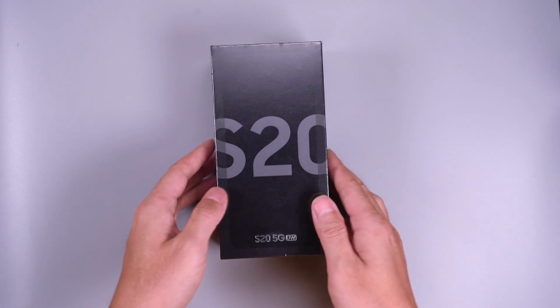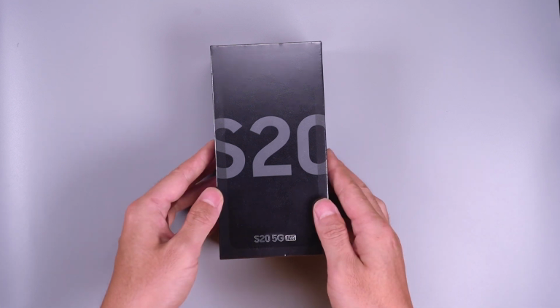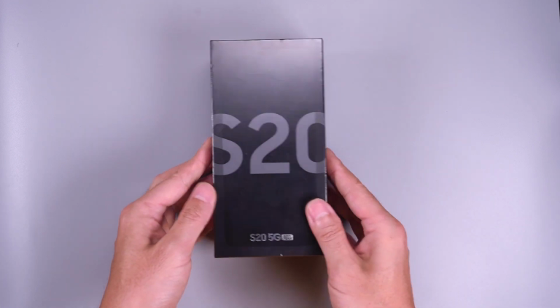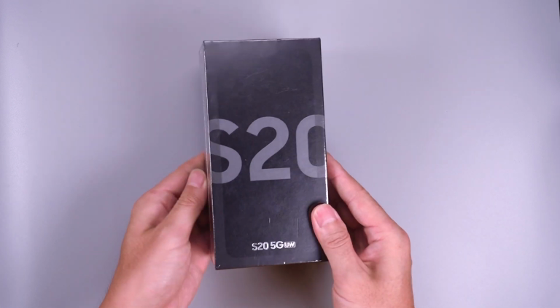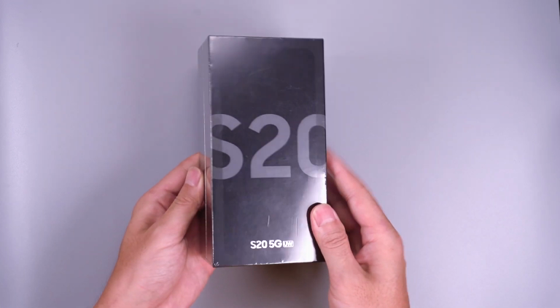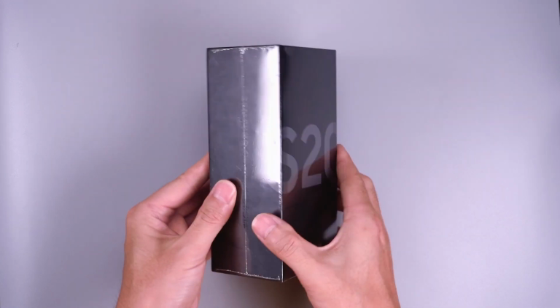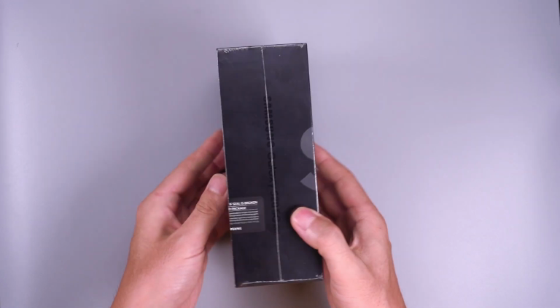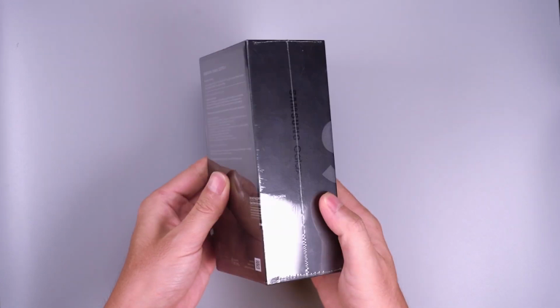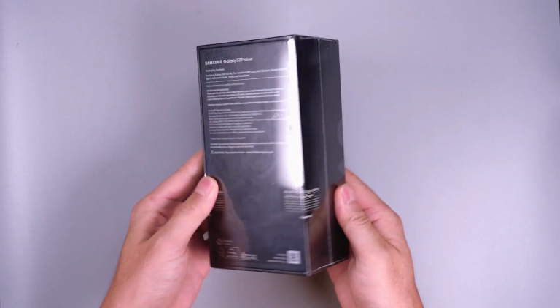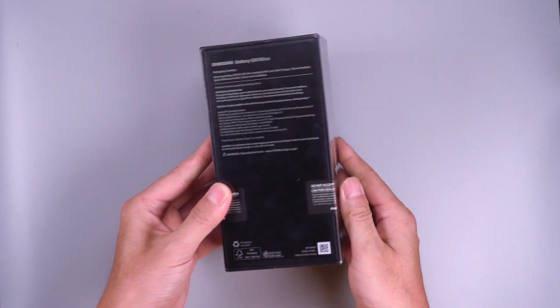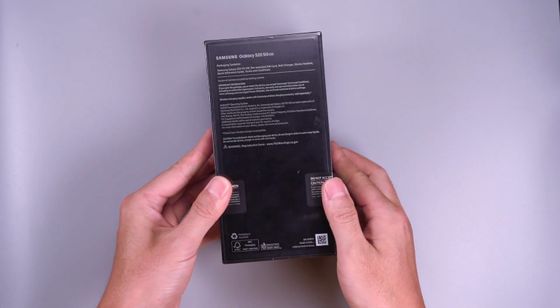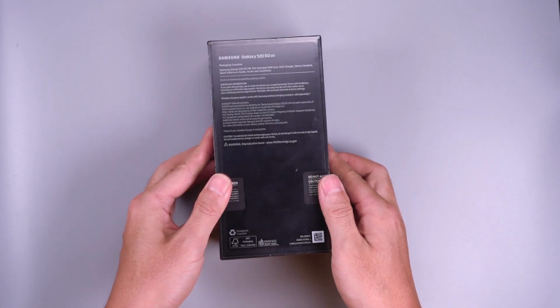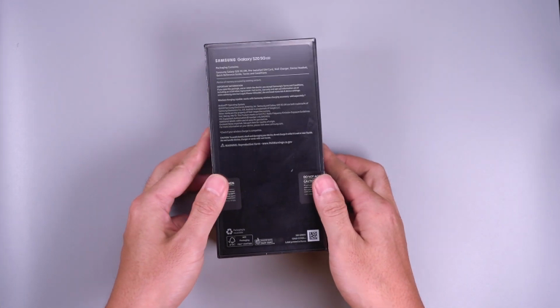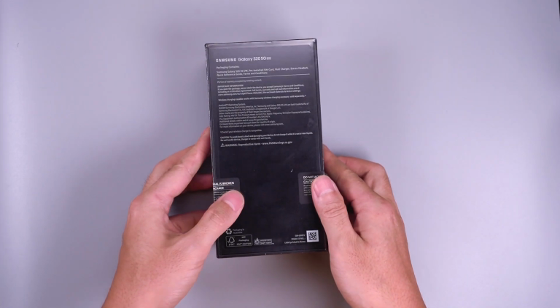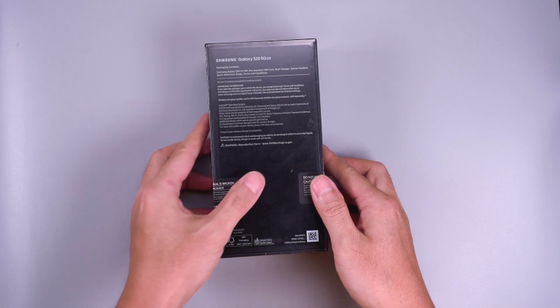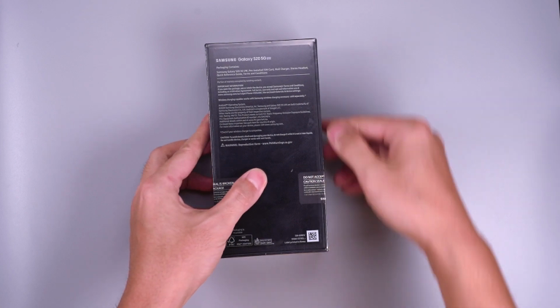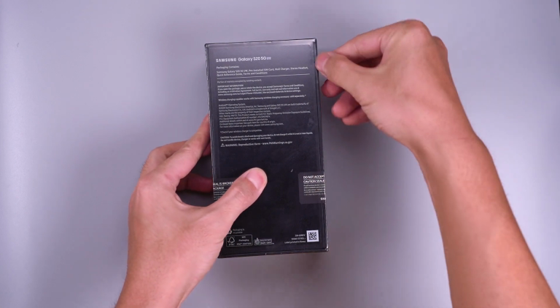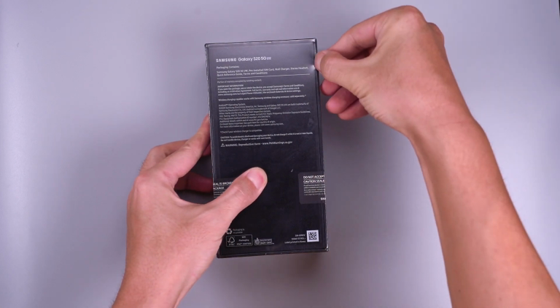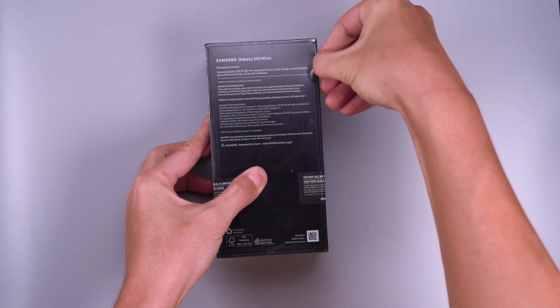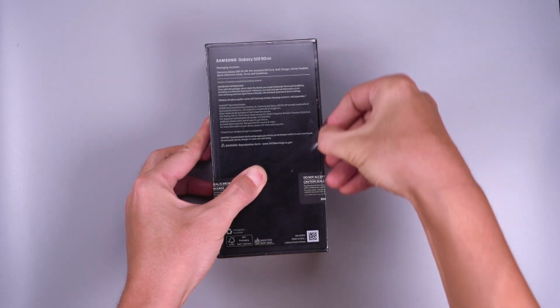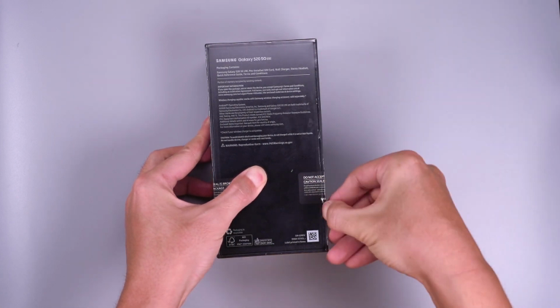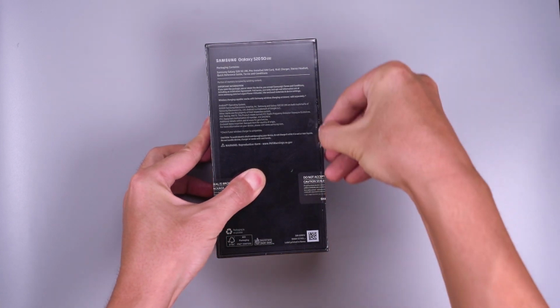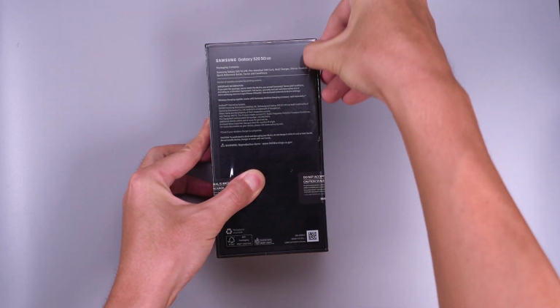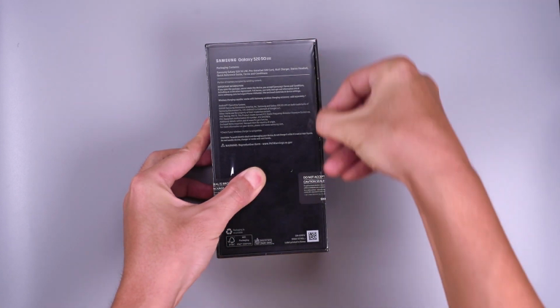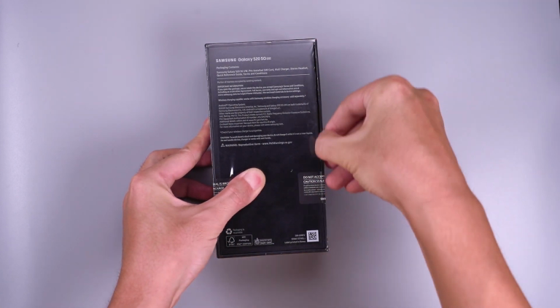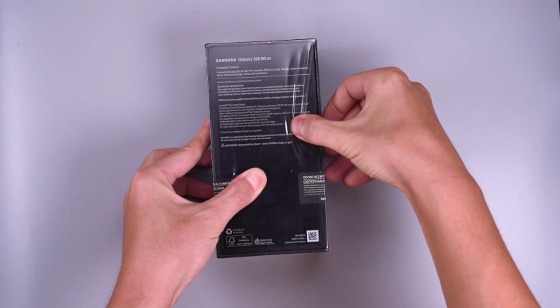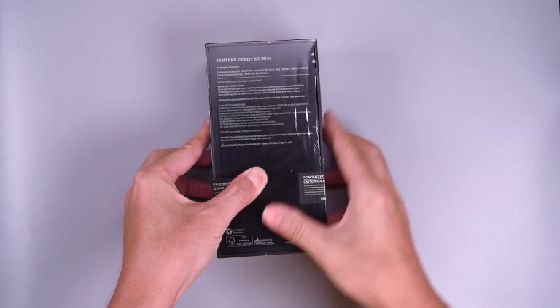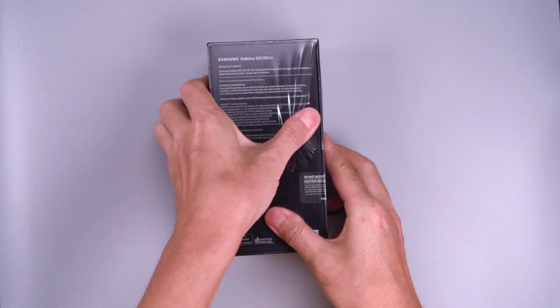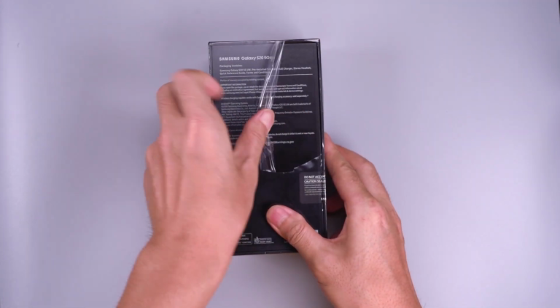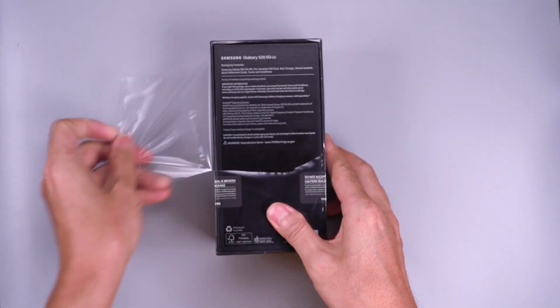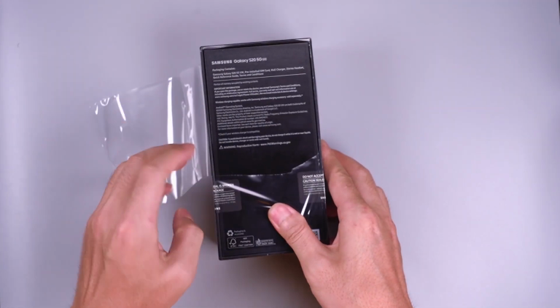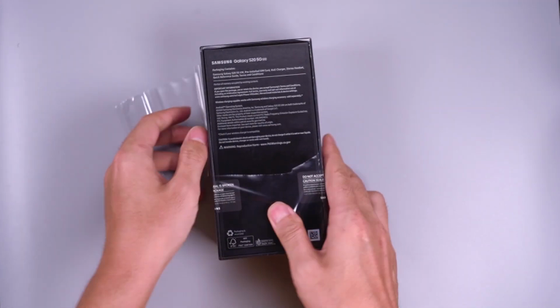Hello guys, today we are going to waterproof test the Samsung Galaxy S20. We'll use the grey 128GB version here.